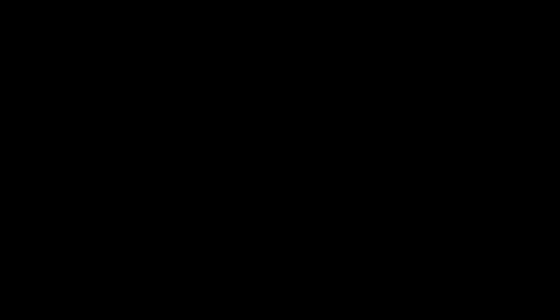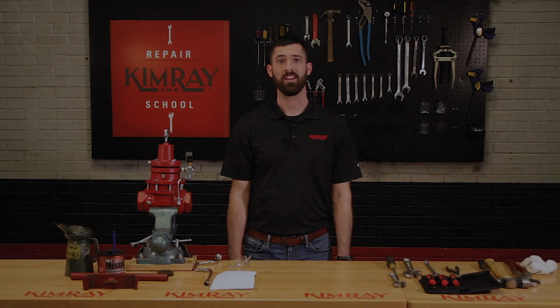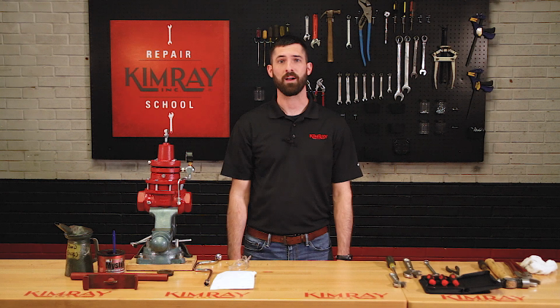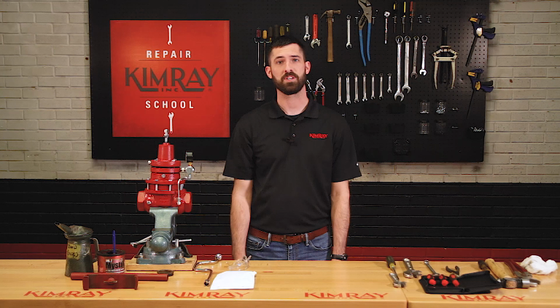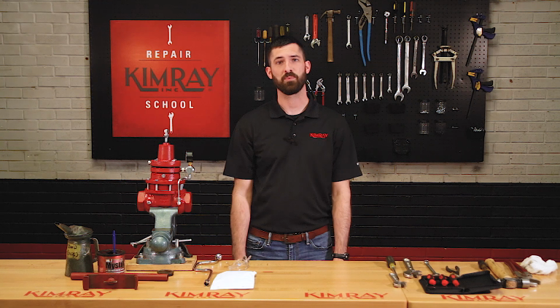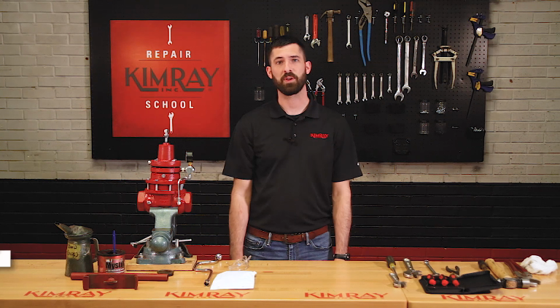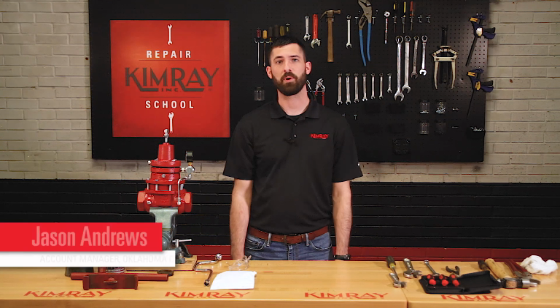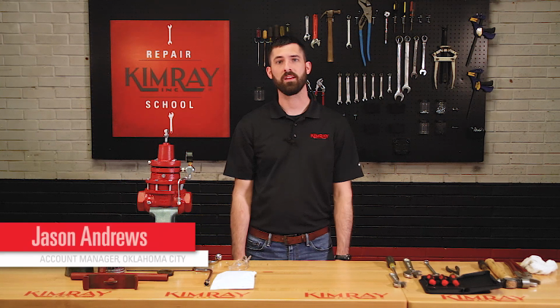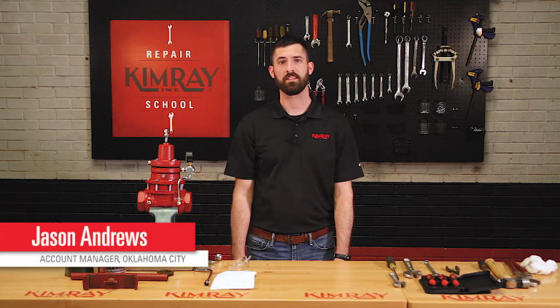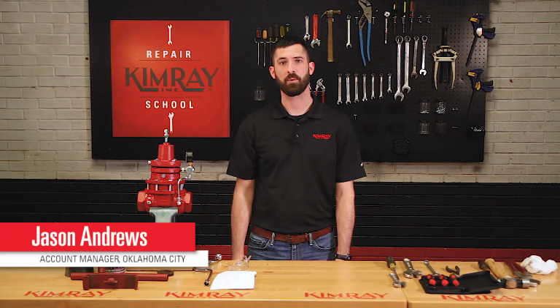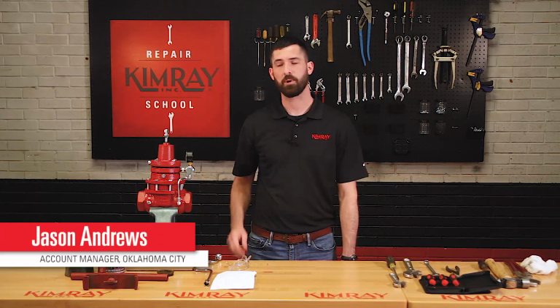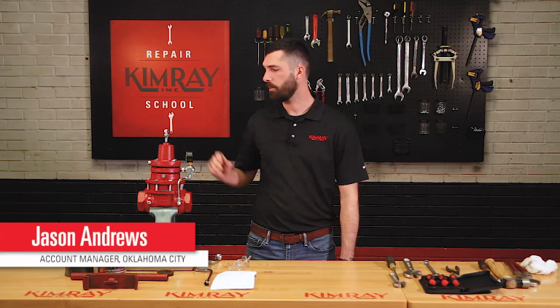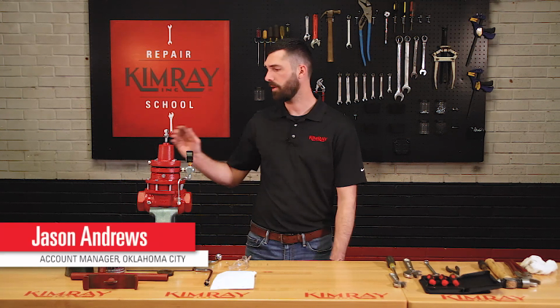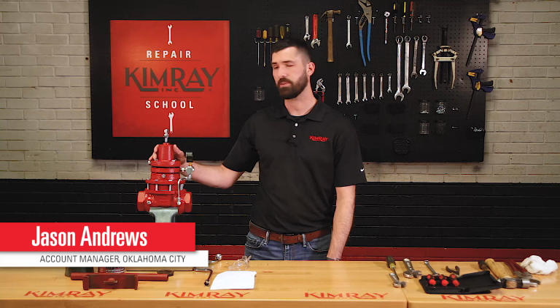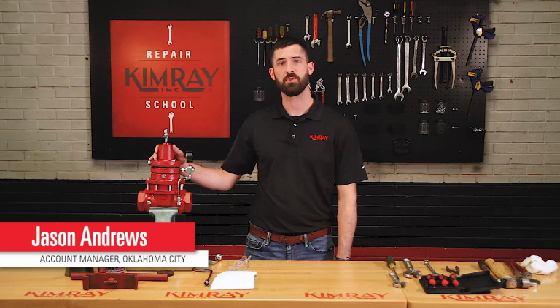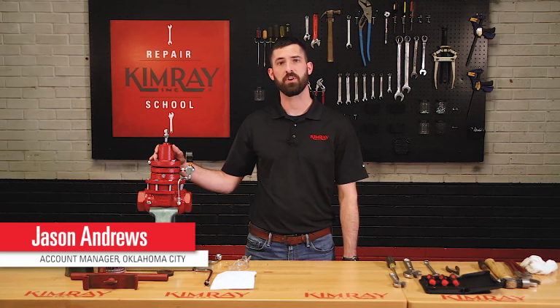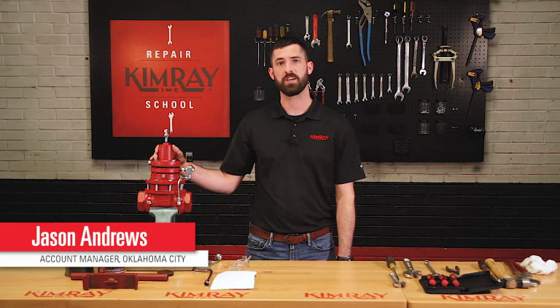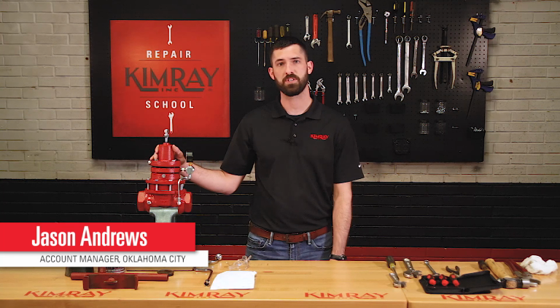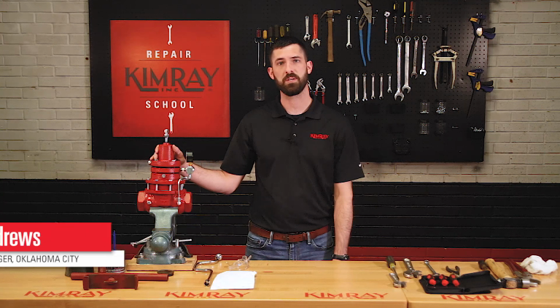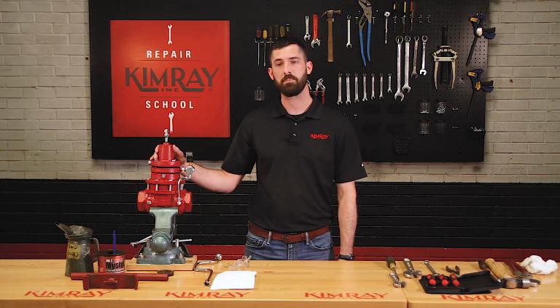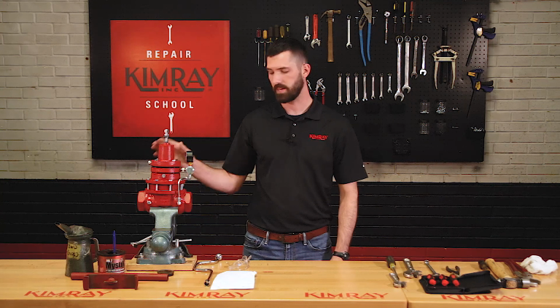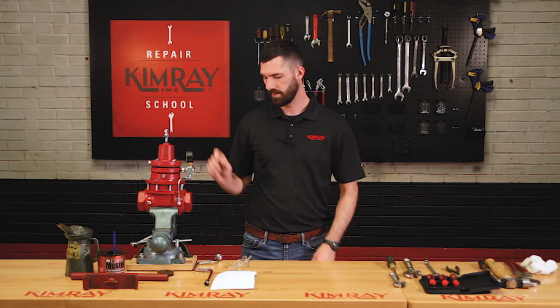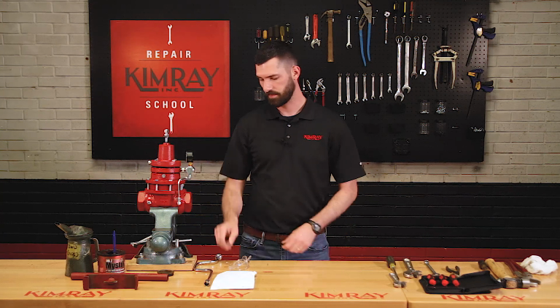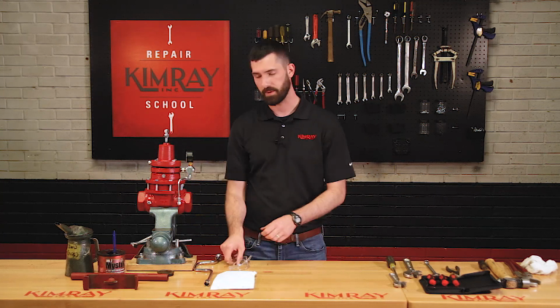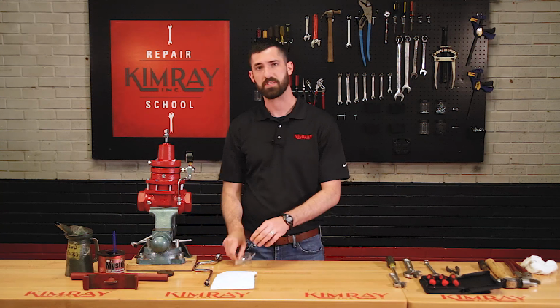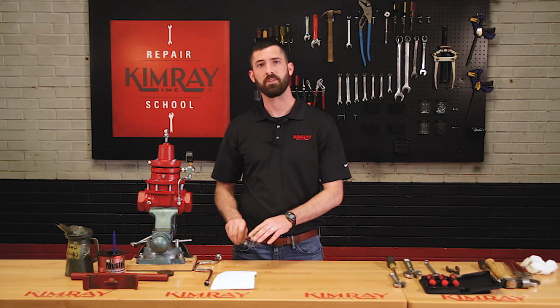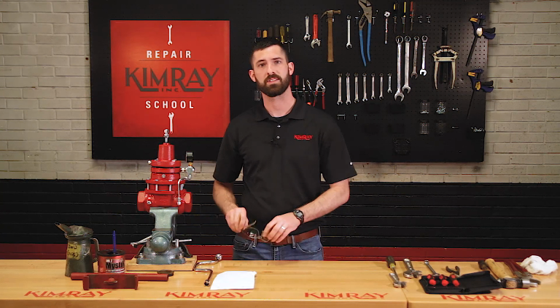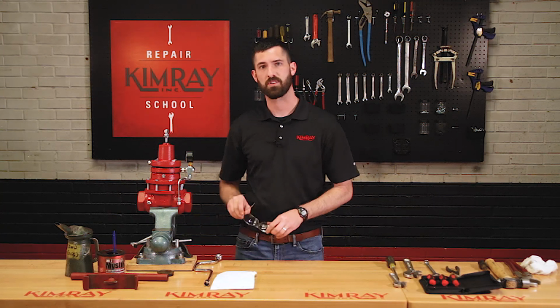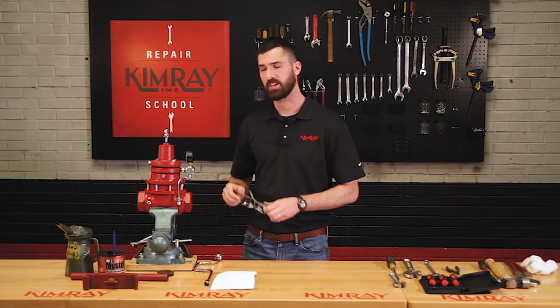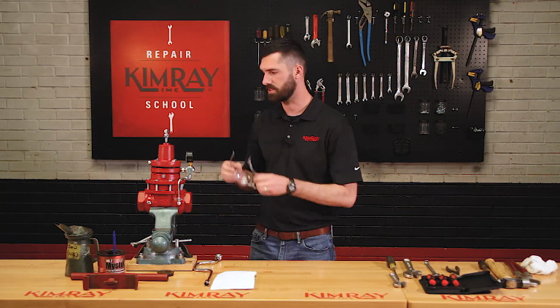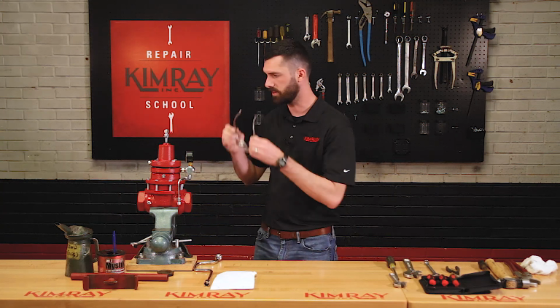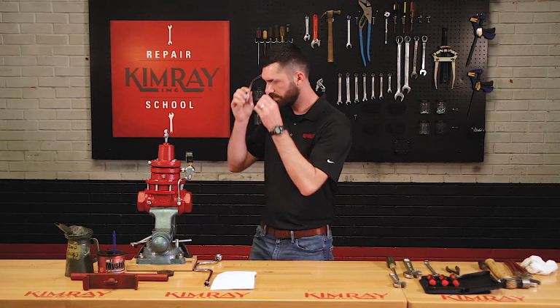Hi, I'm Jason with Kimray and today we're going to be repairing the gas operated back pressure valve. I'm going to get my safety glasses on and get started.